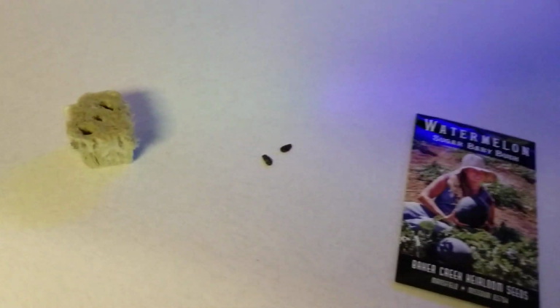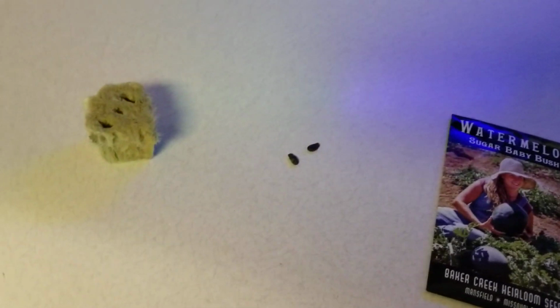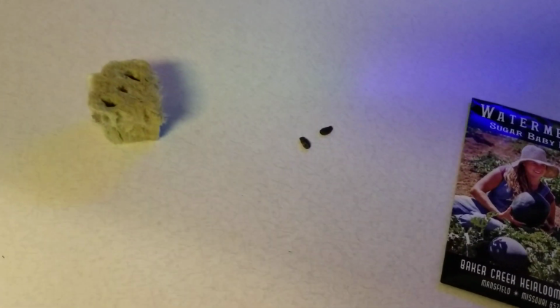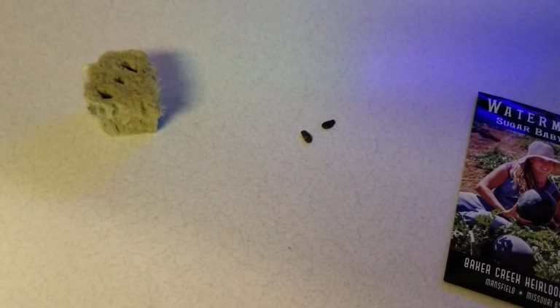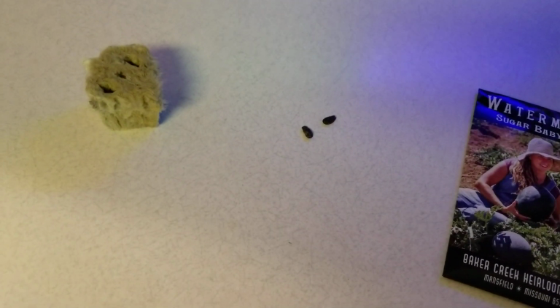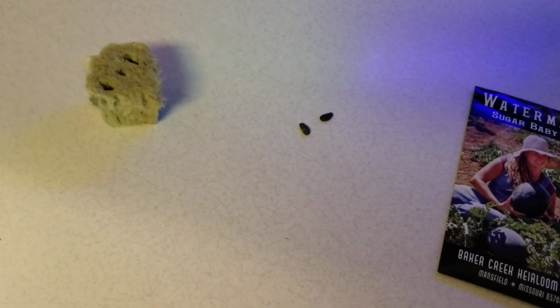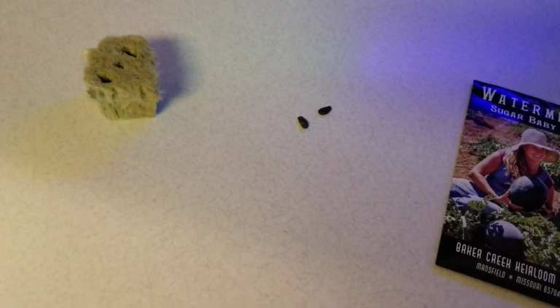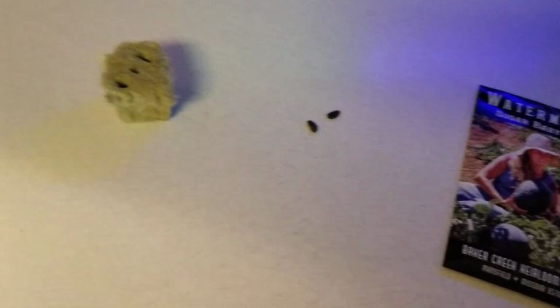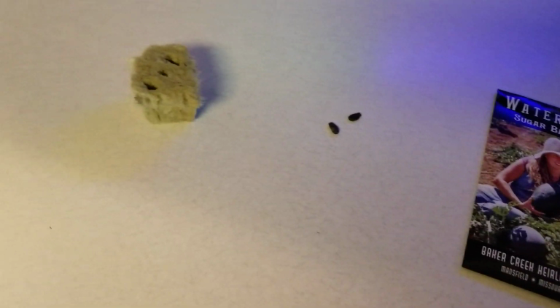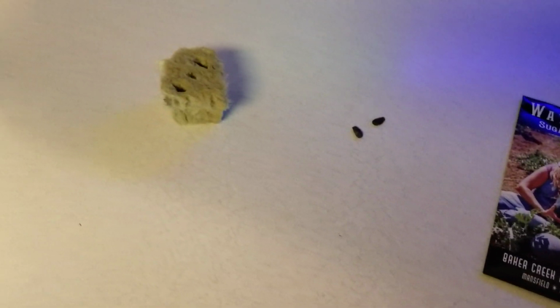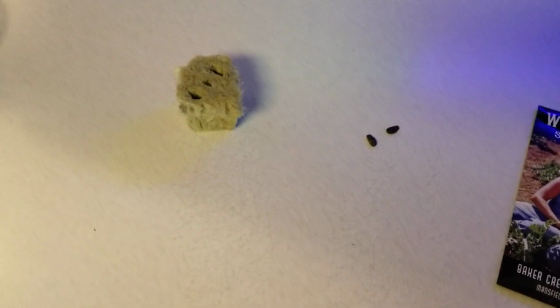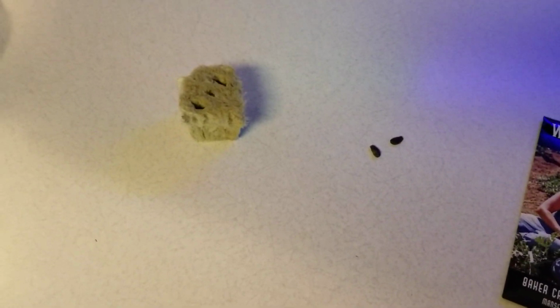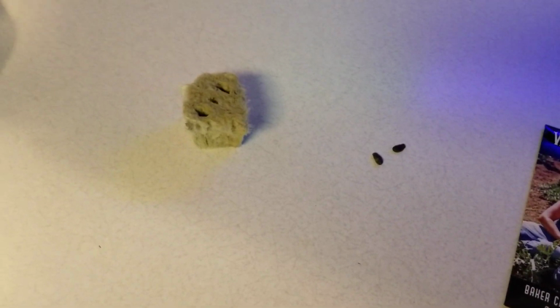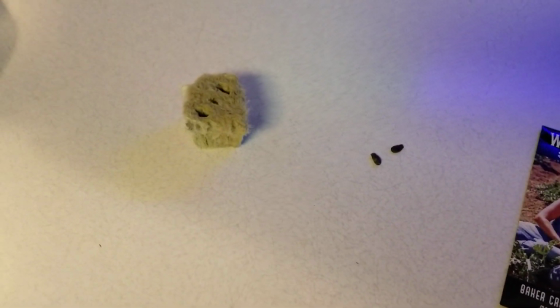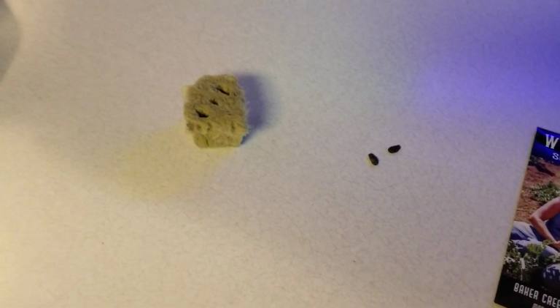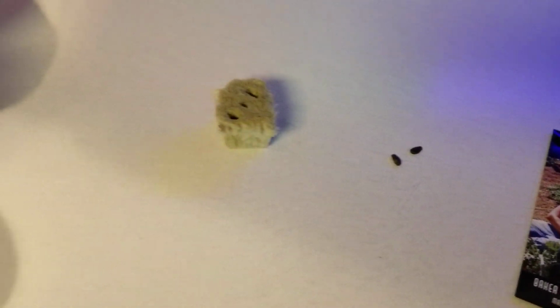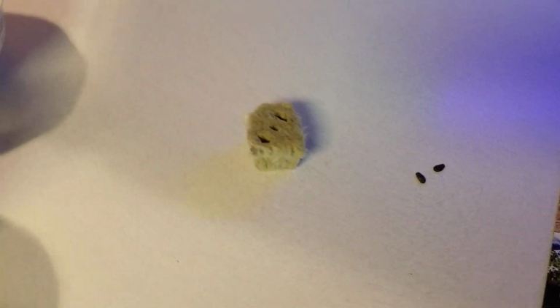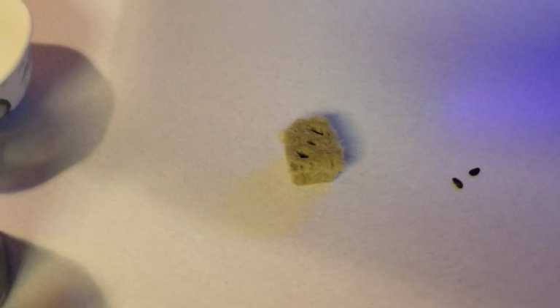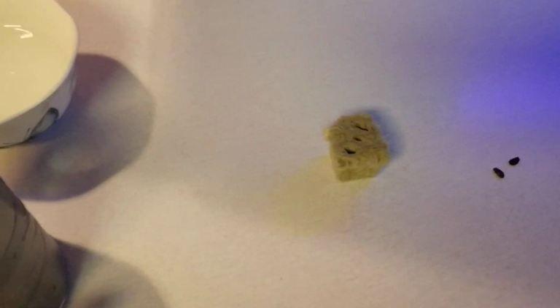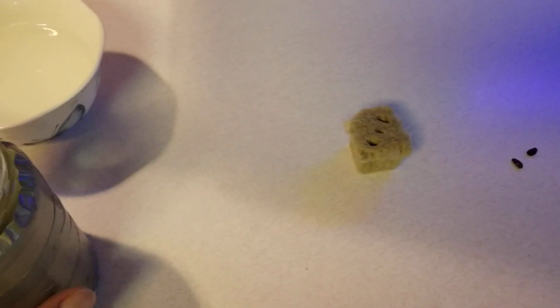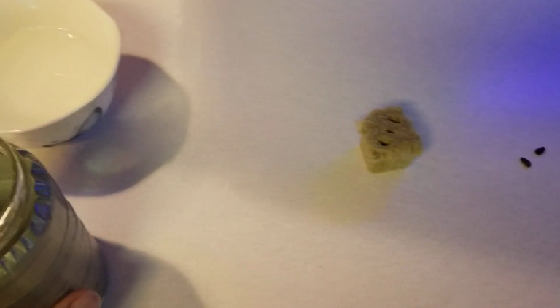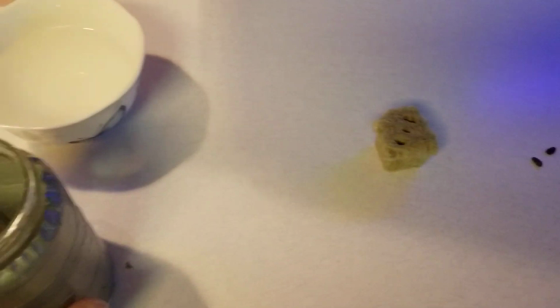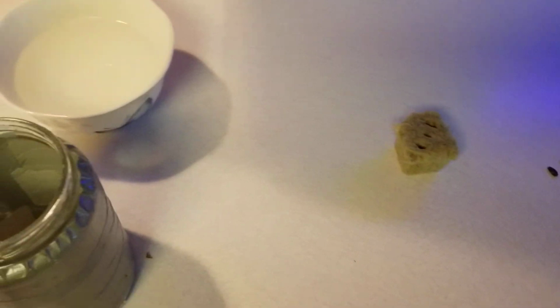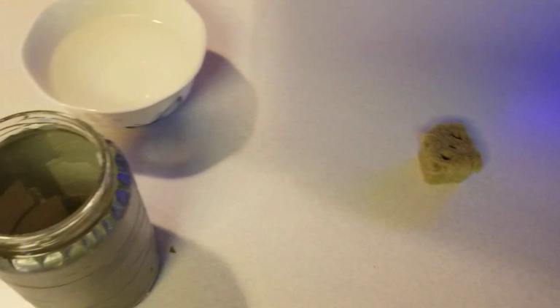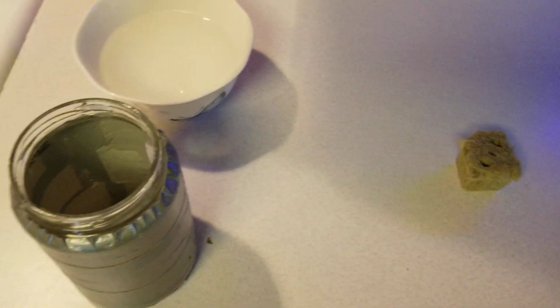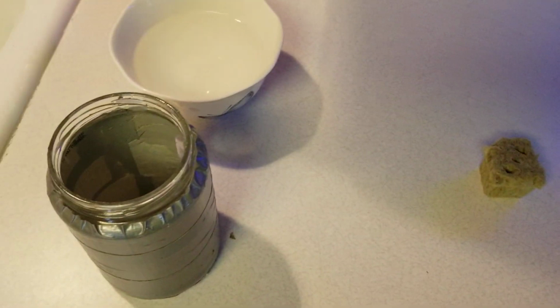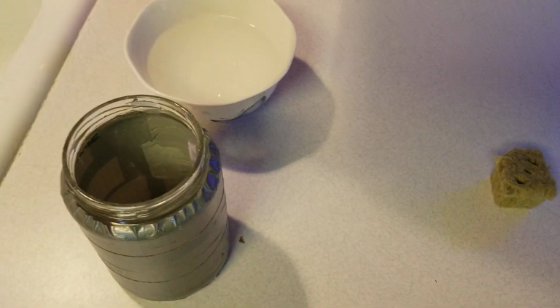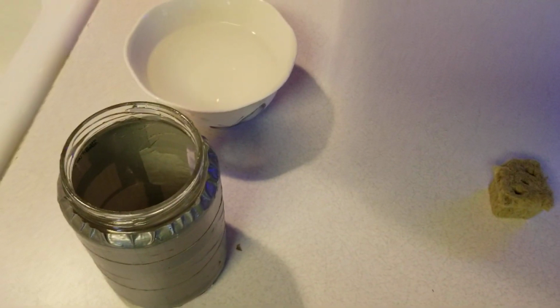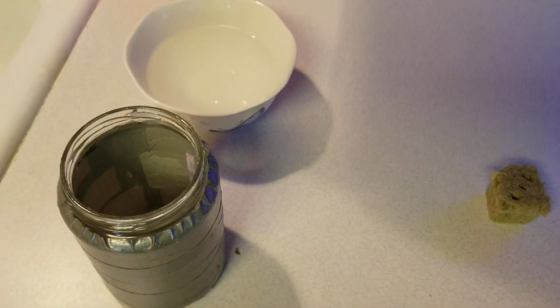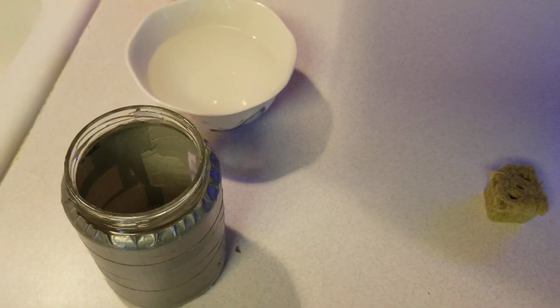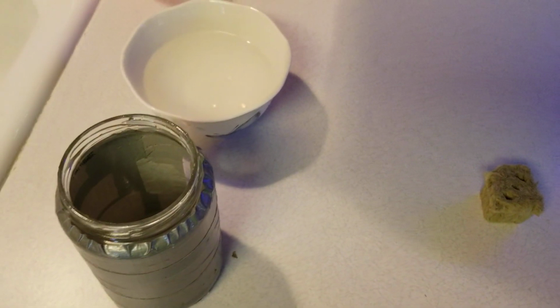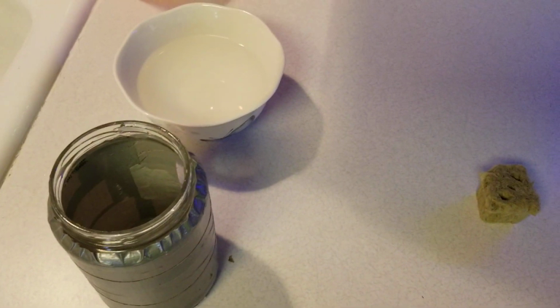There's the seeds. I'm actually gonna put it in rockwool and I'm gonna start it and then it will go into a 27 gallon tote.